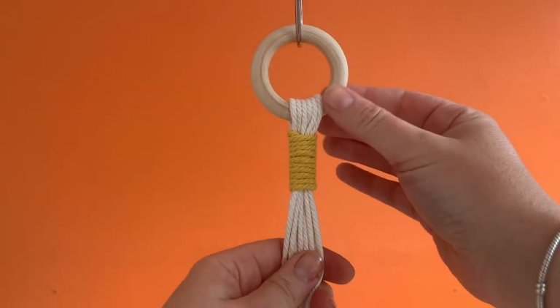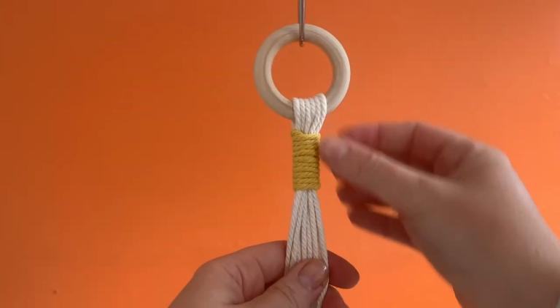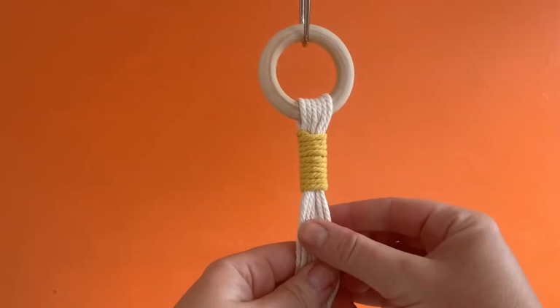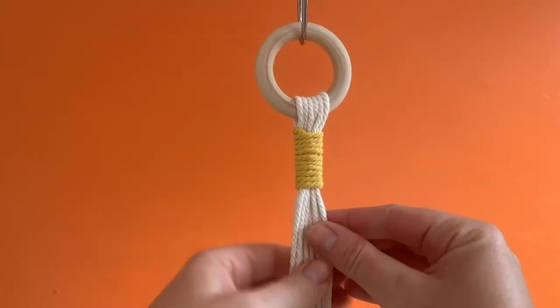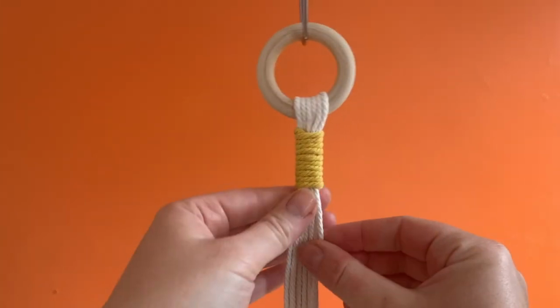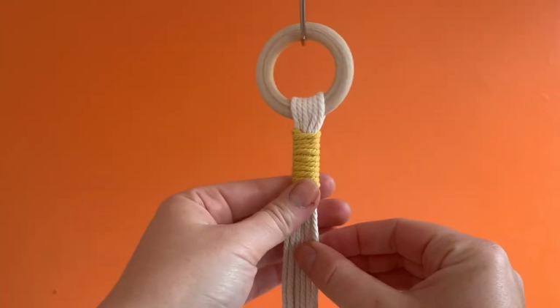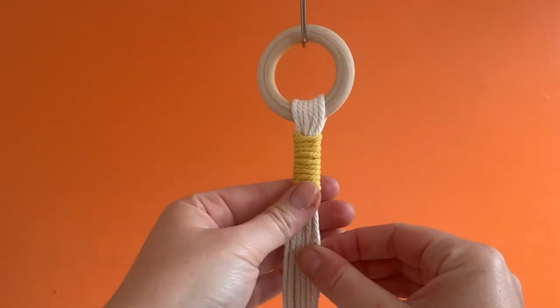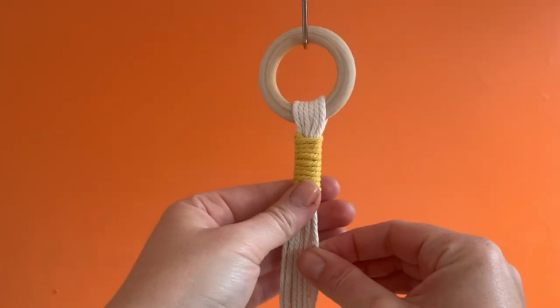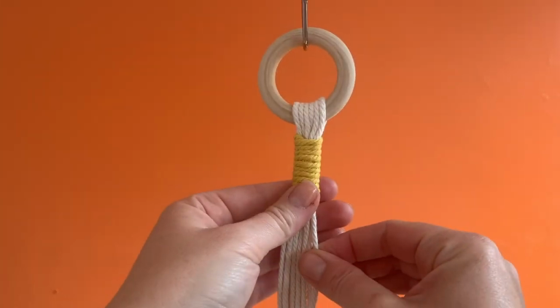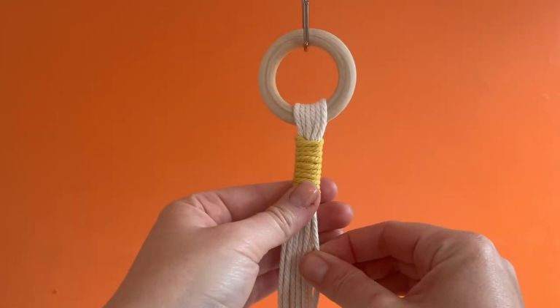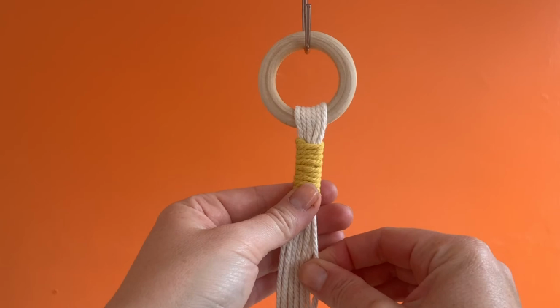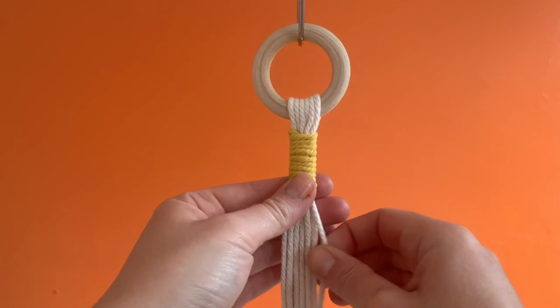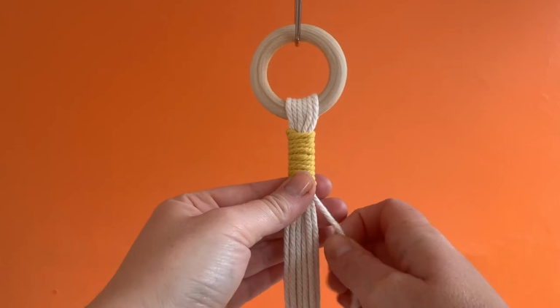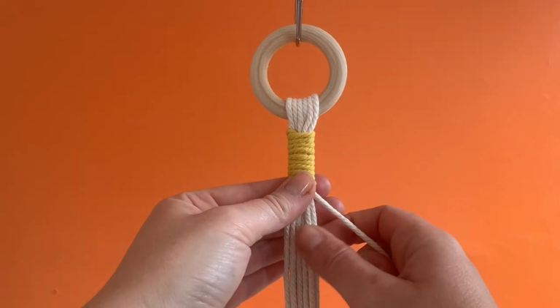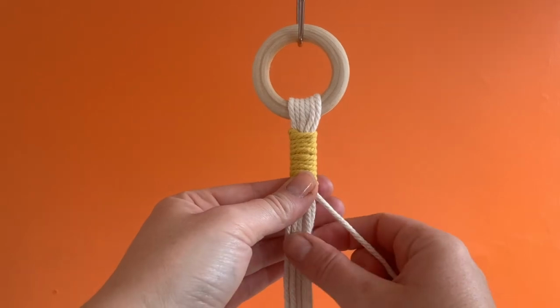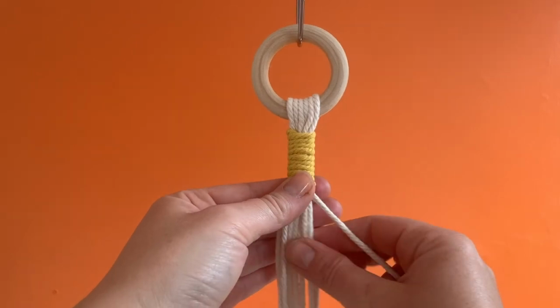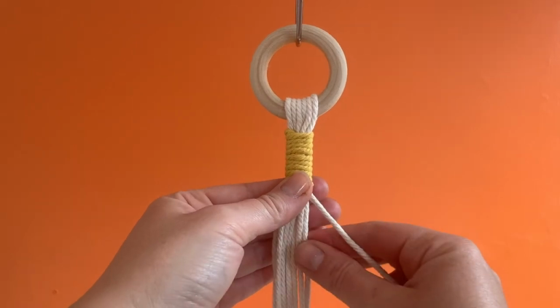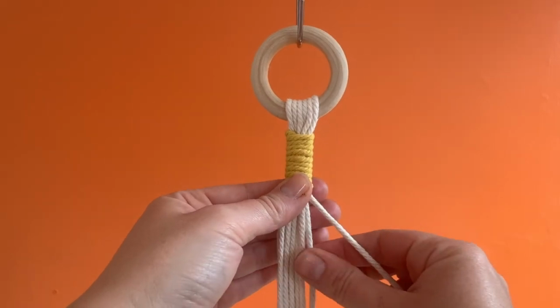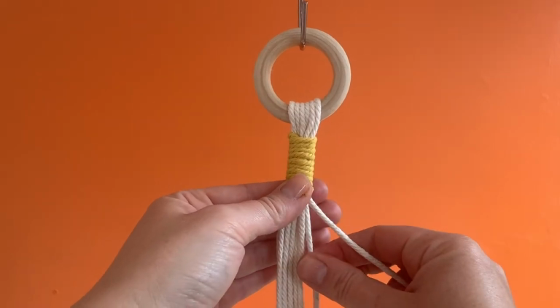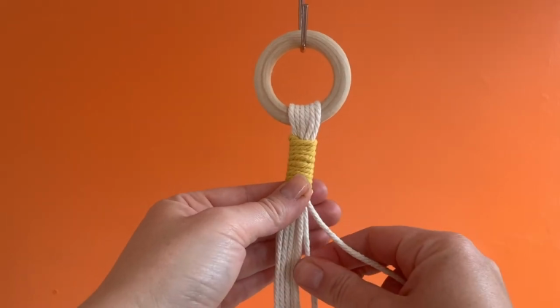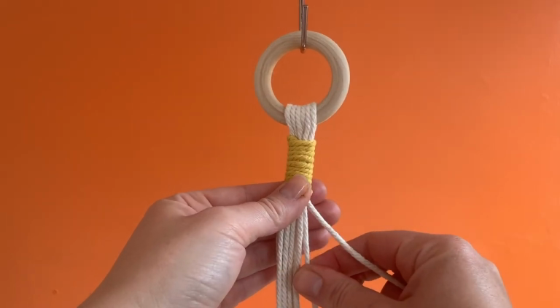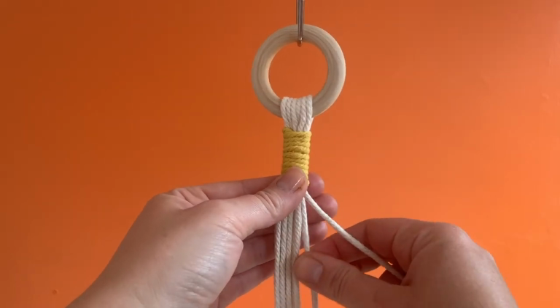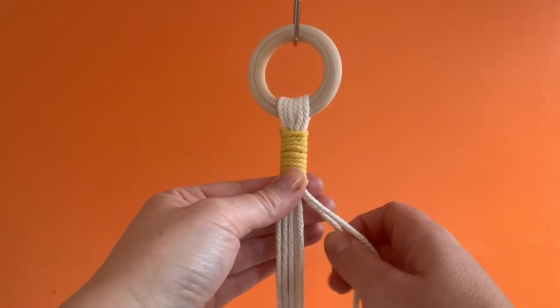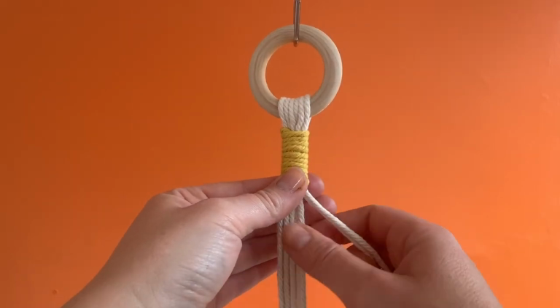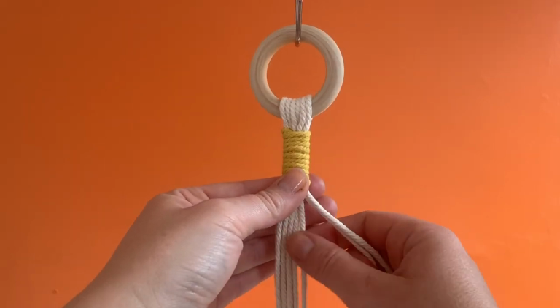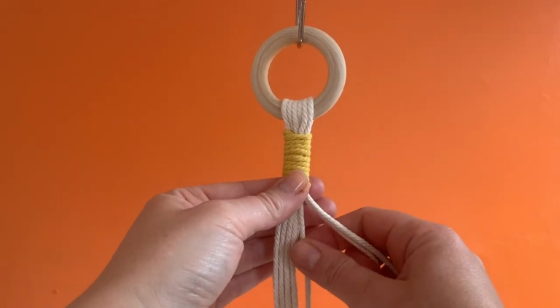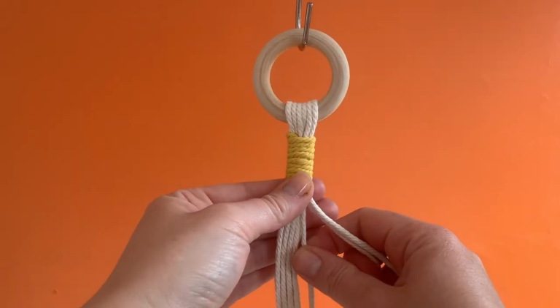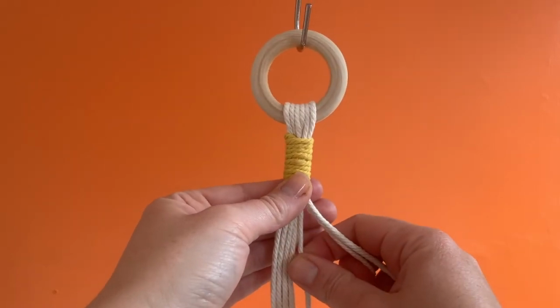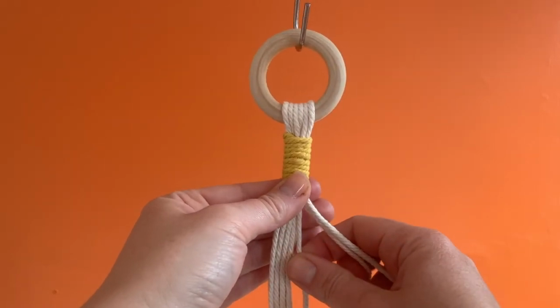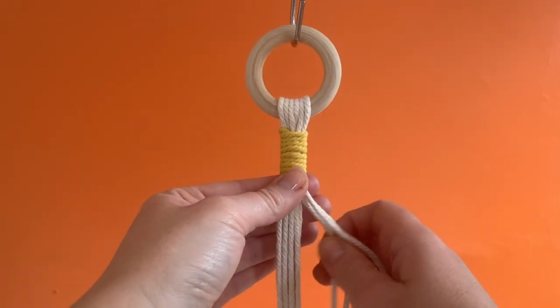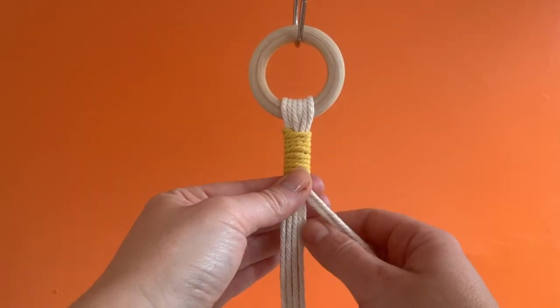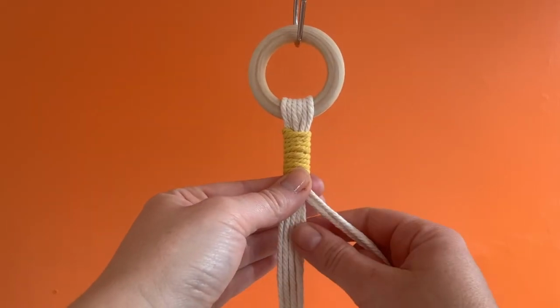Using the pointy end of the scissors, tuck in underneath the wrap, out of sight, the frayed ends. If you need to adjust any of the long cords inside the knot, just carefully take one strand at a time and pull gently downwards.